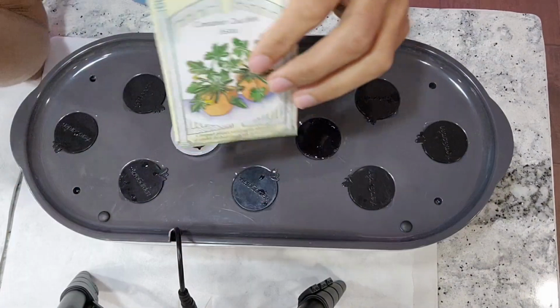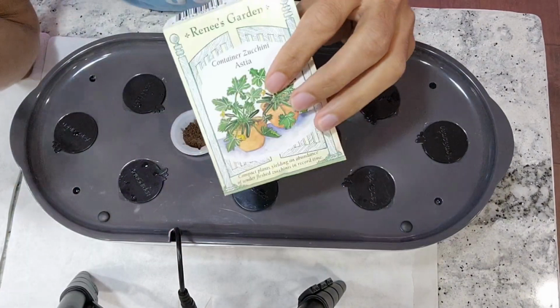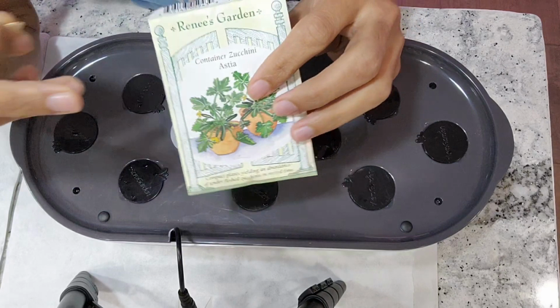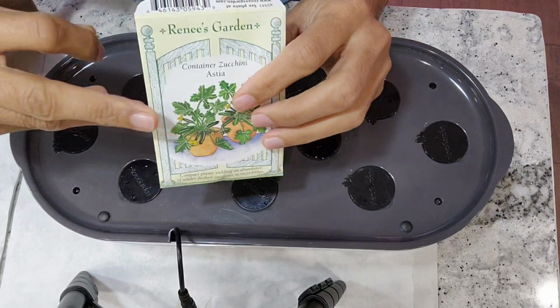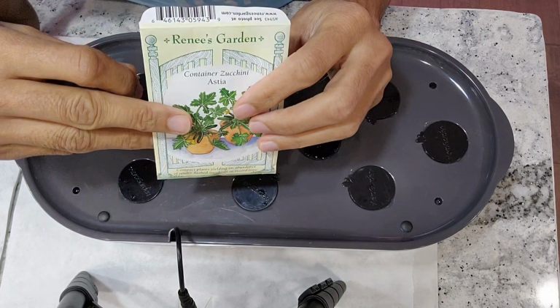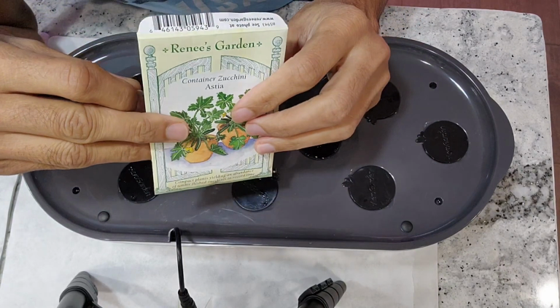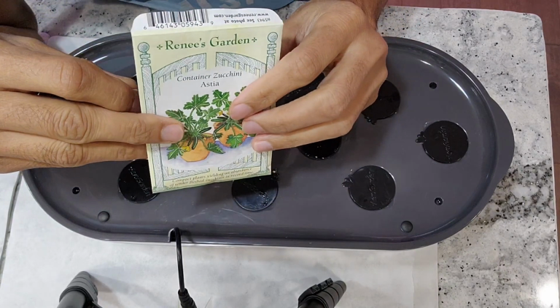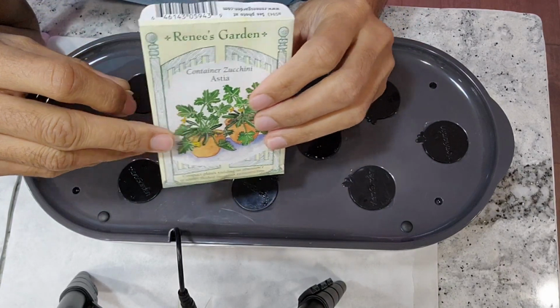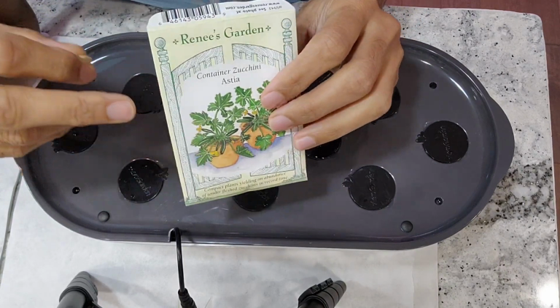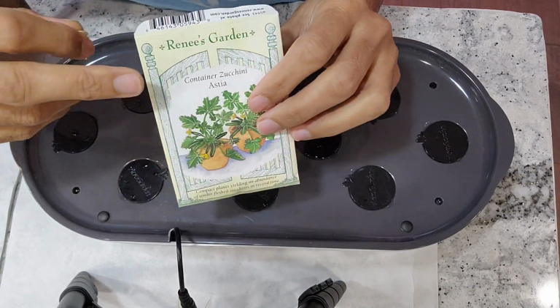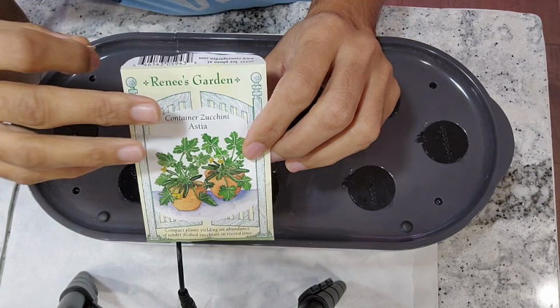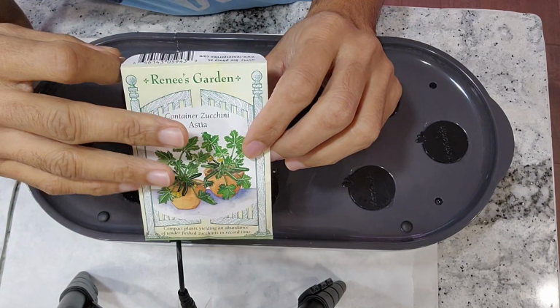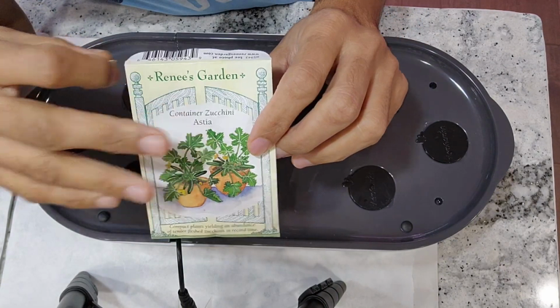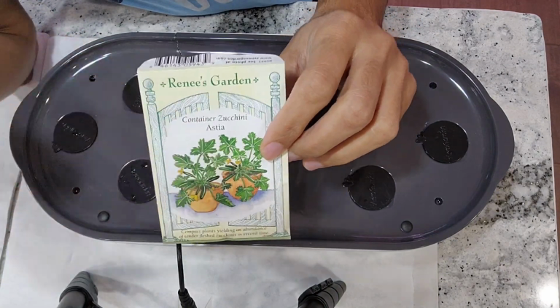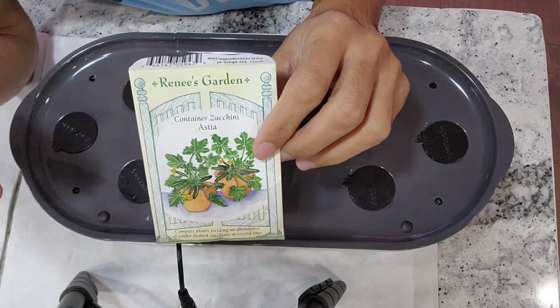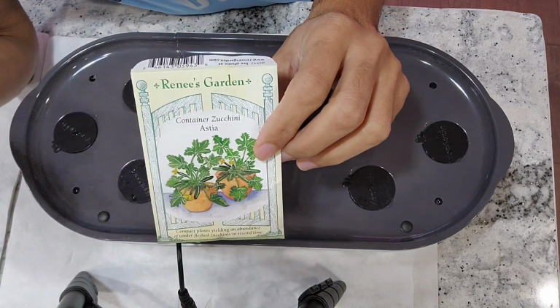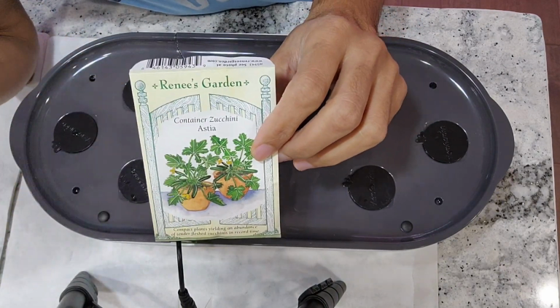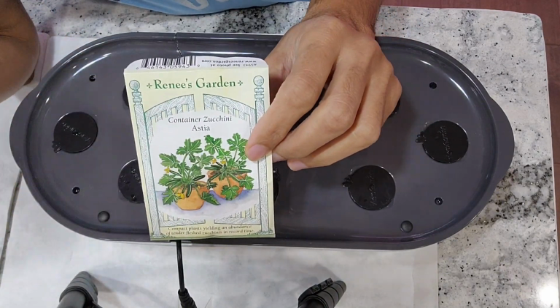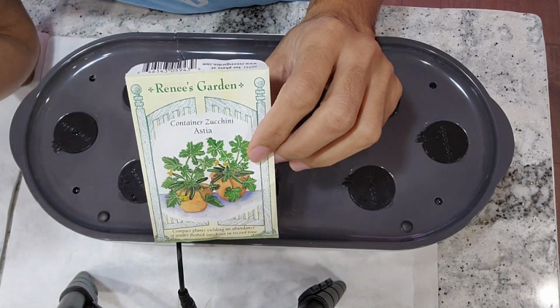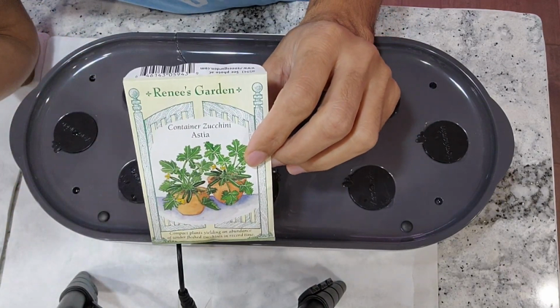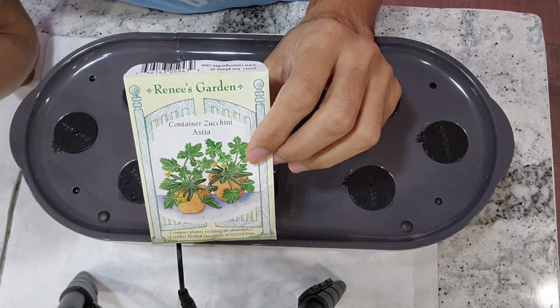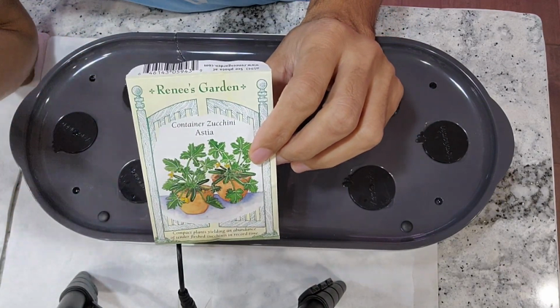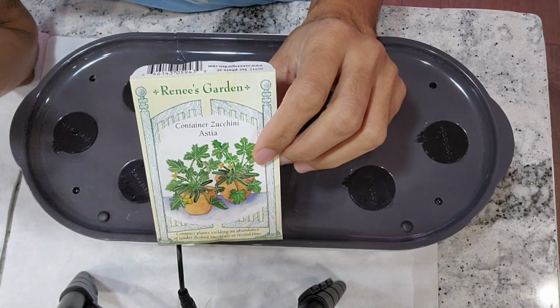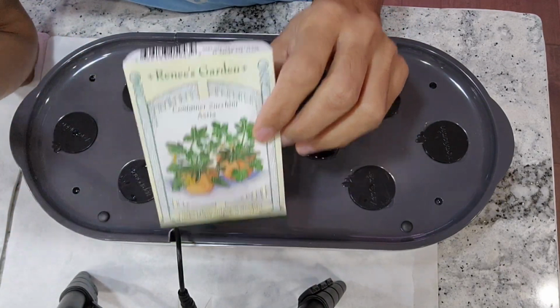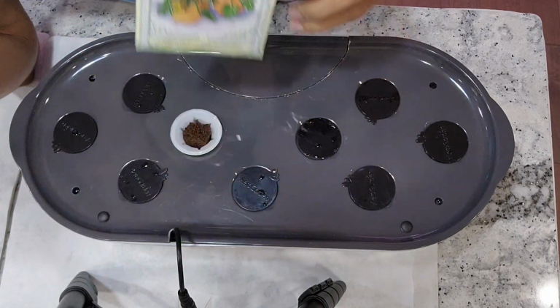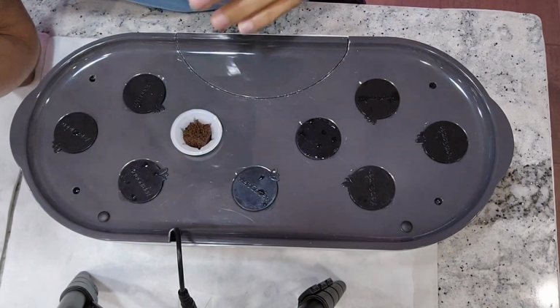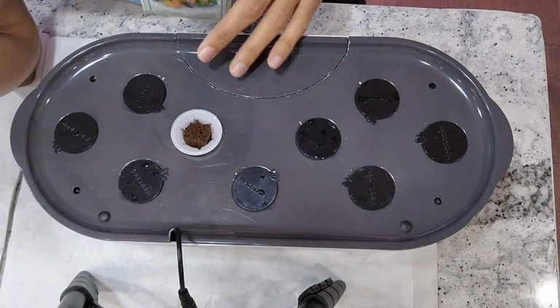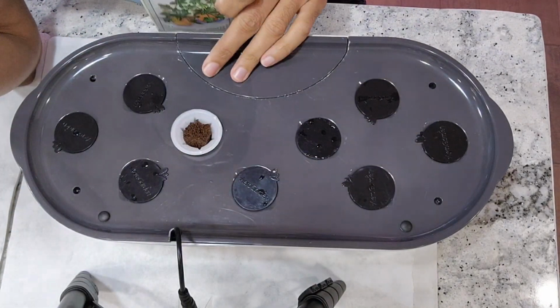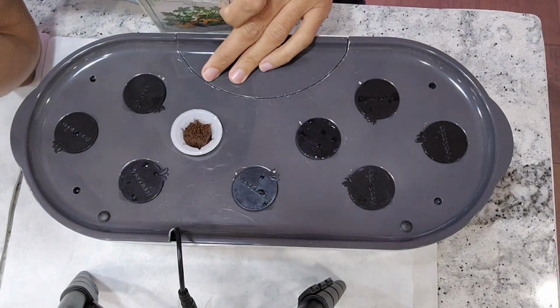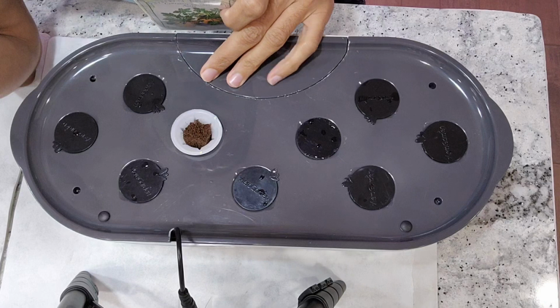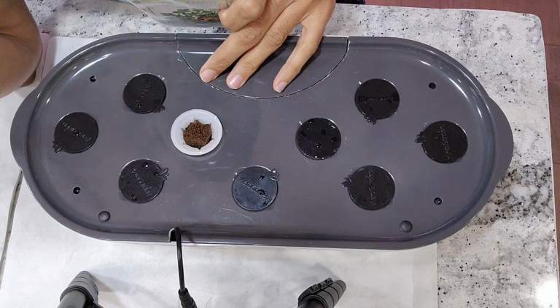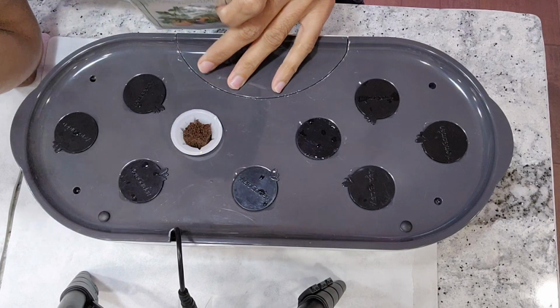Even though it is a container variety, it is going to grow wide. So I am planning to grow only one plant in this Bounty Elite.